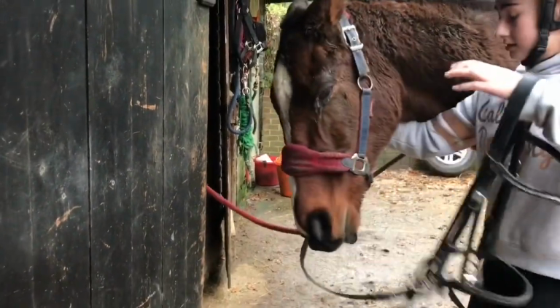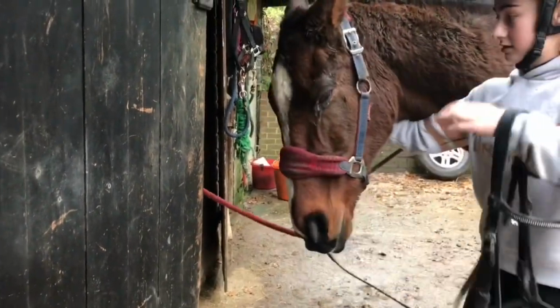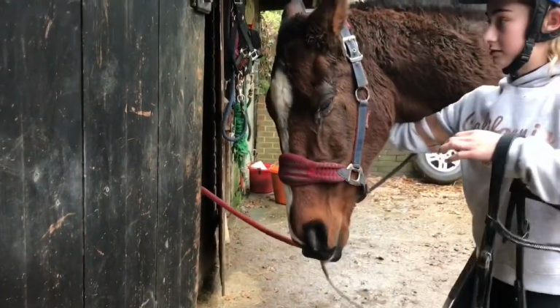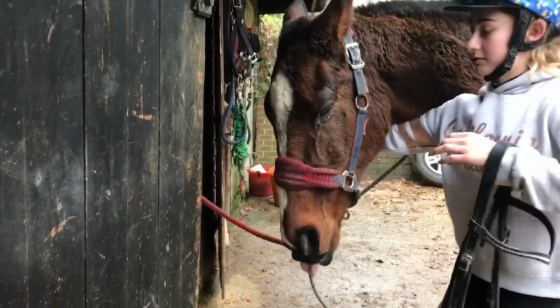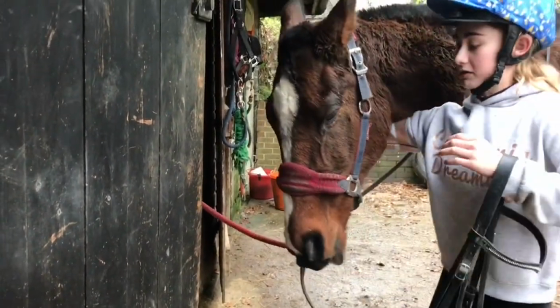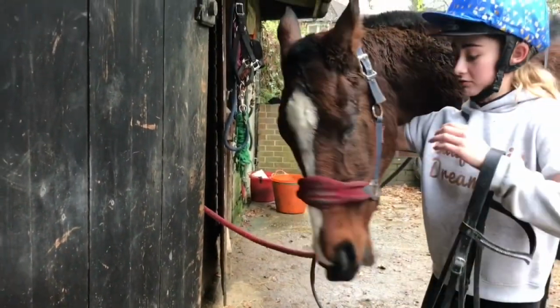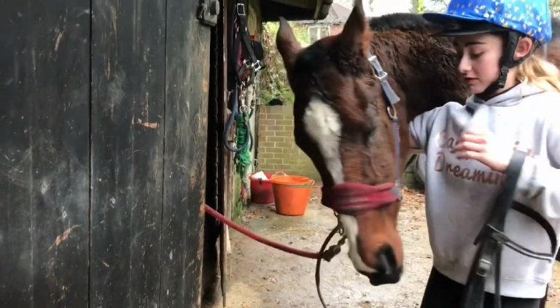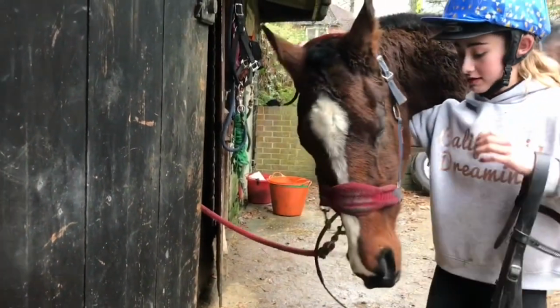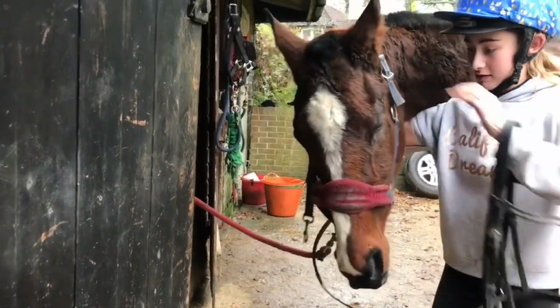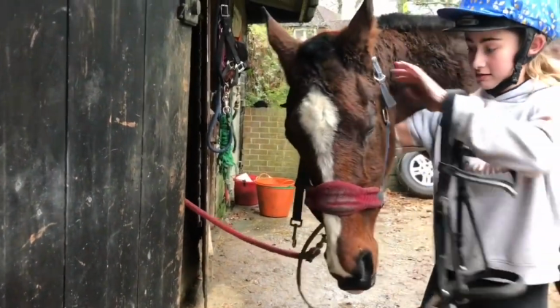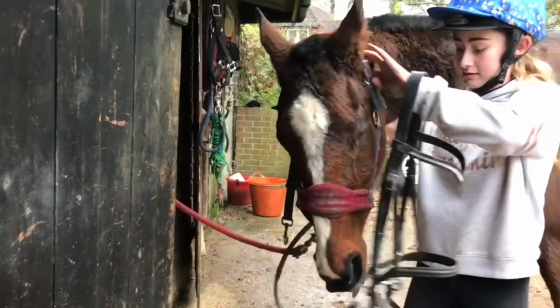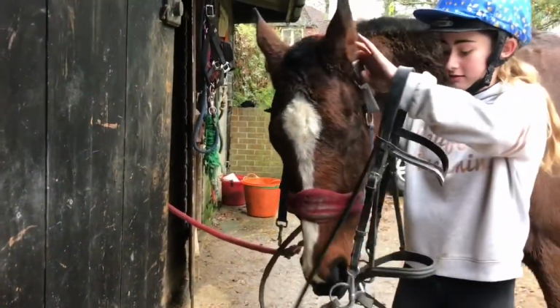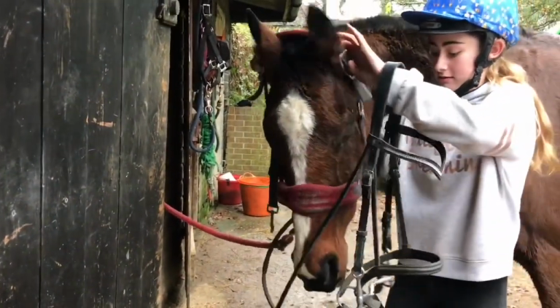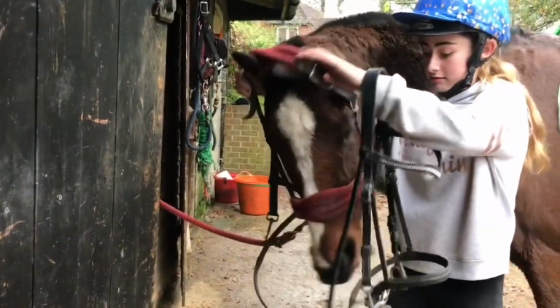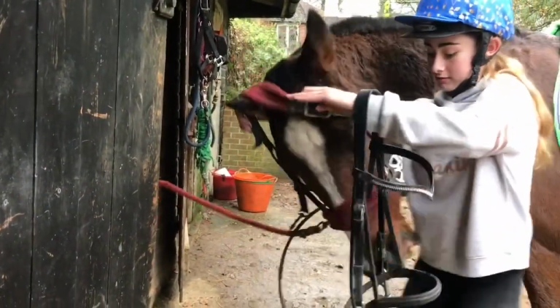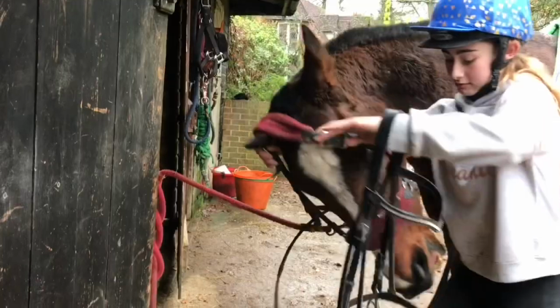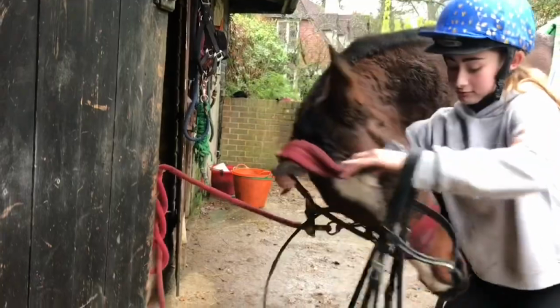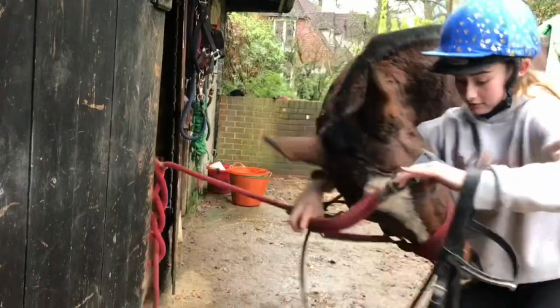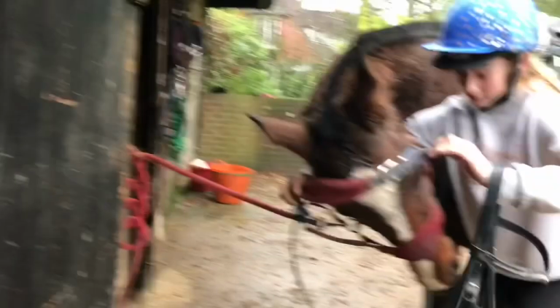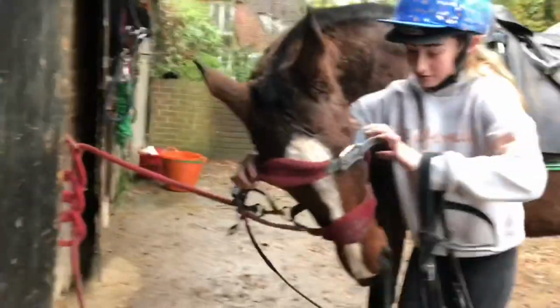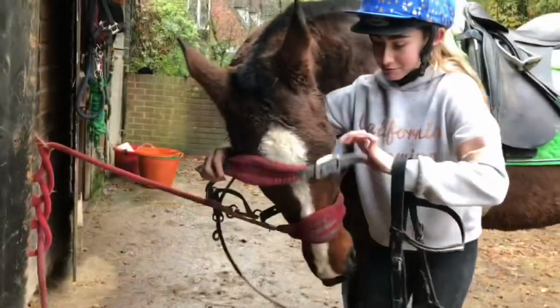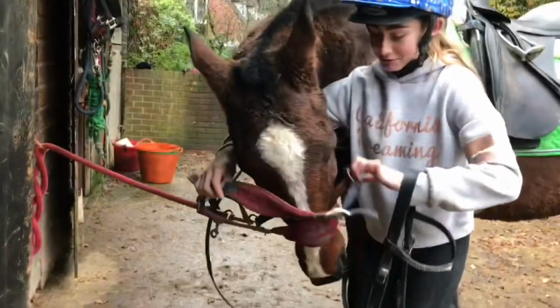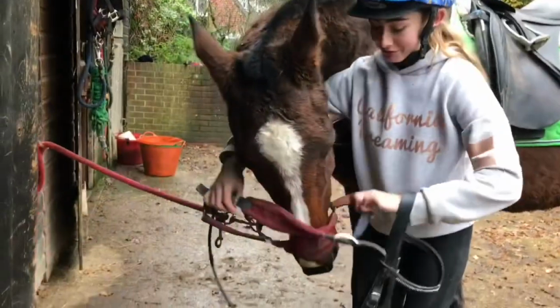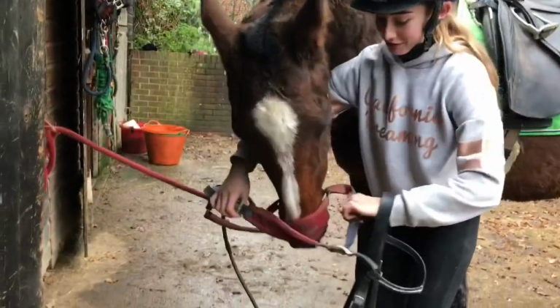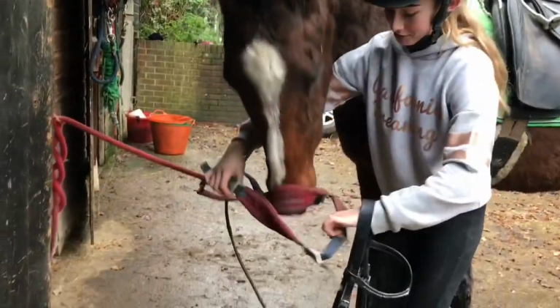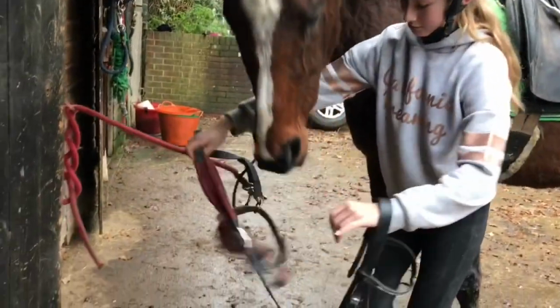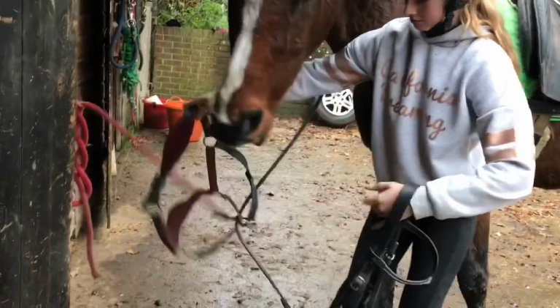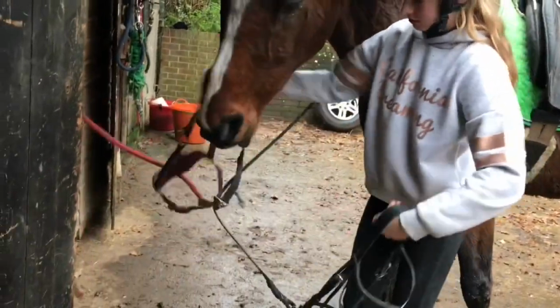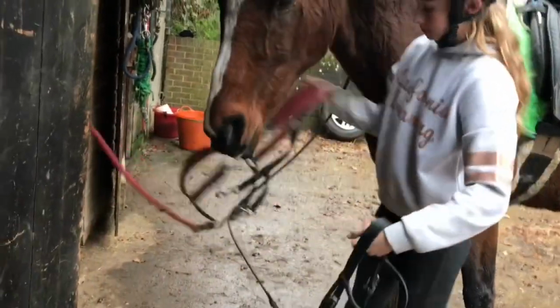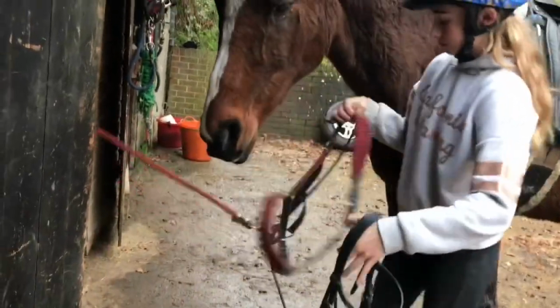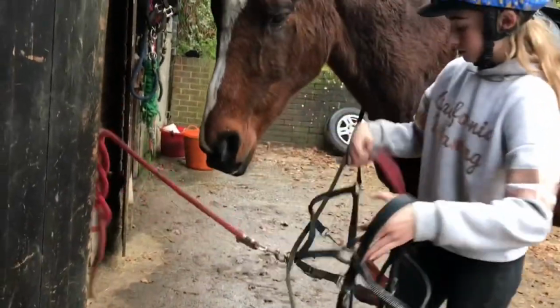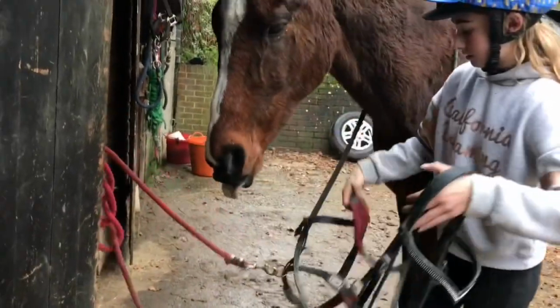Then for your bridle, slide your reins over your head collar before taking the head collar off and putting the bridle on, just so you have a bit more control so your horse doesn't run off.